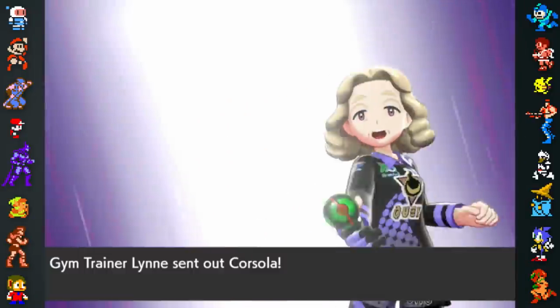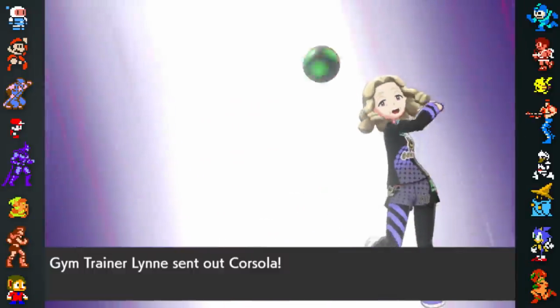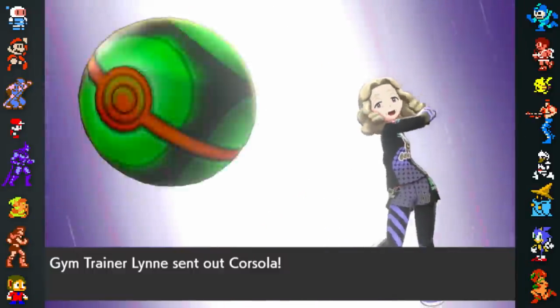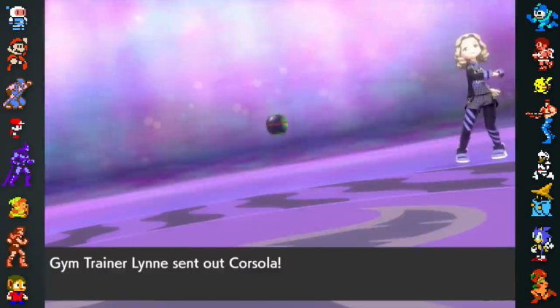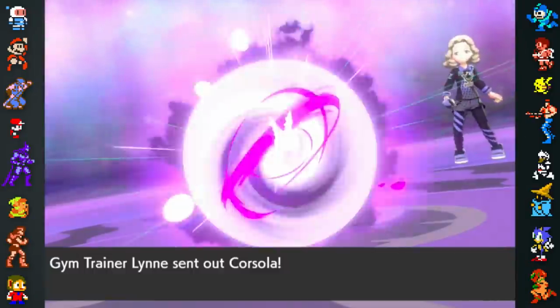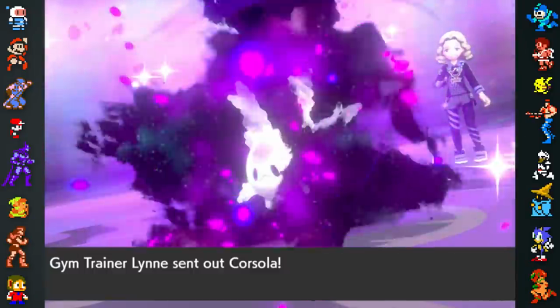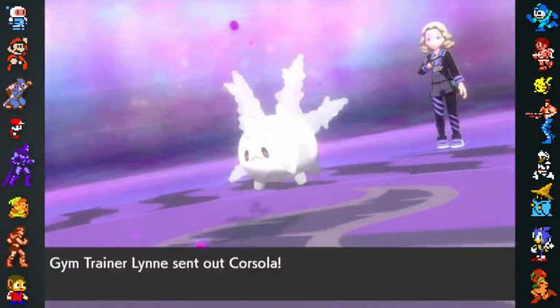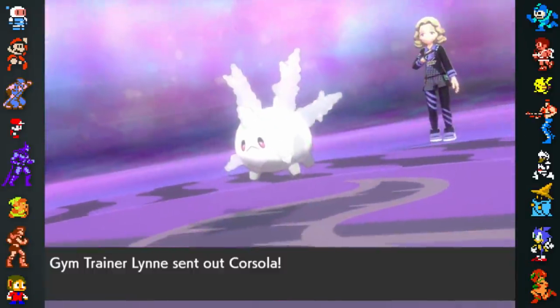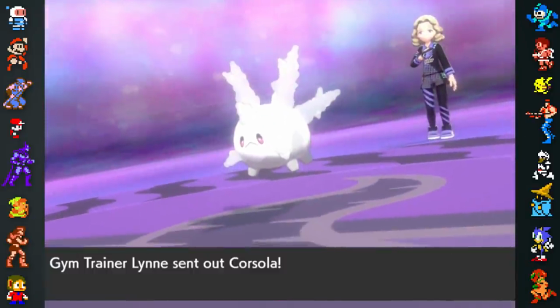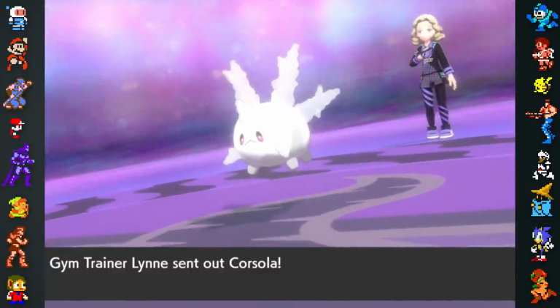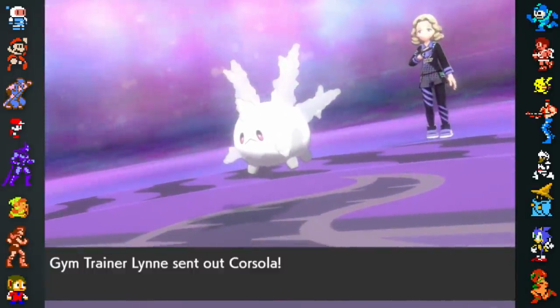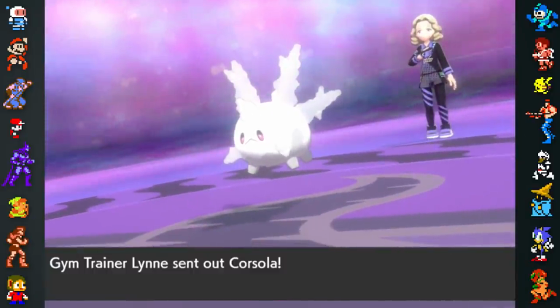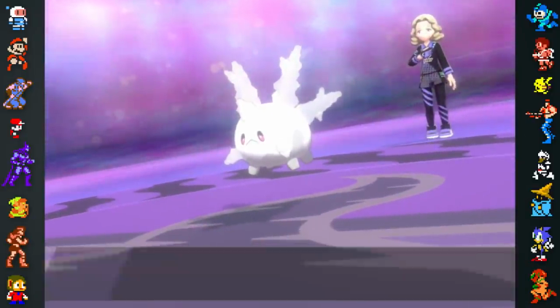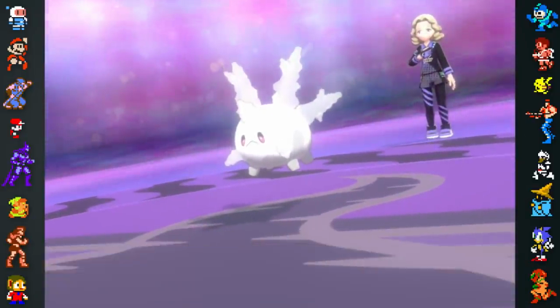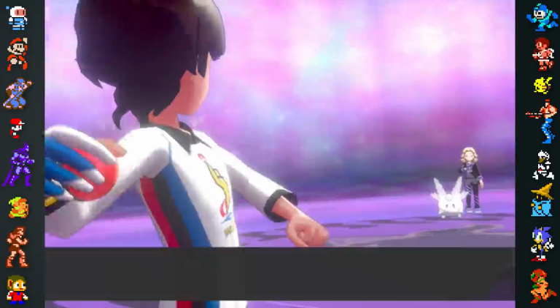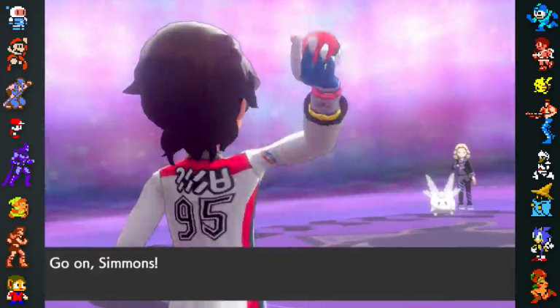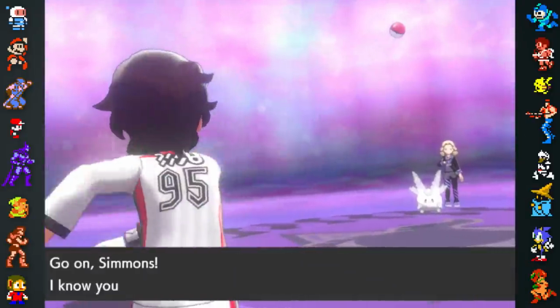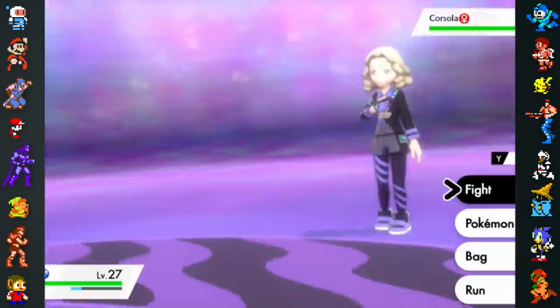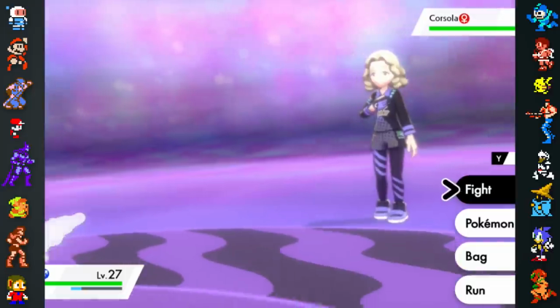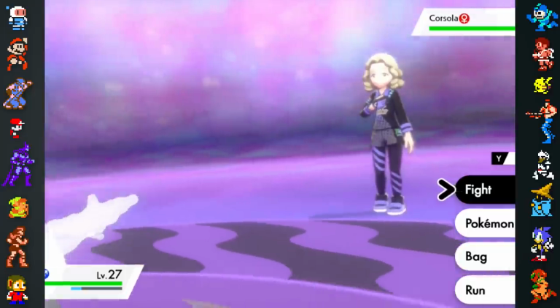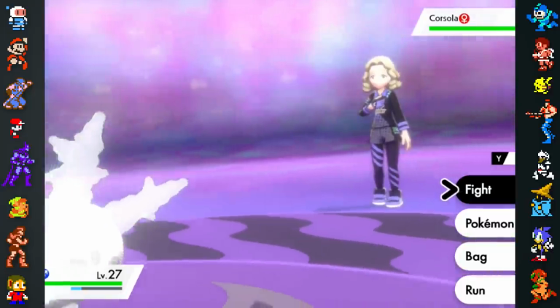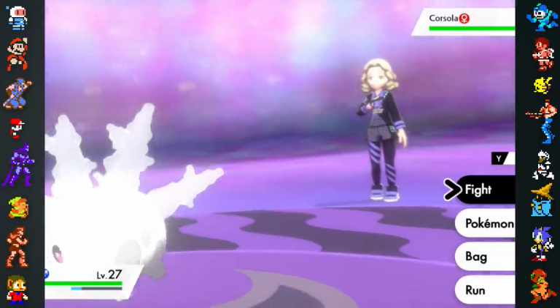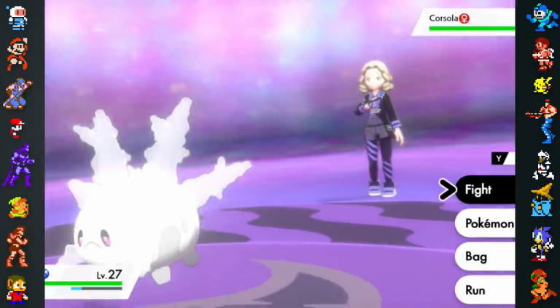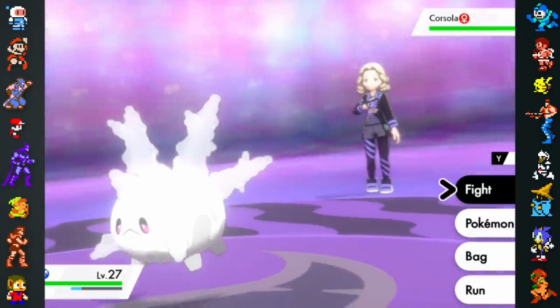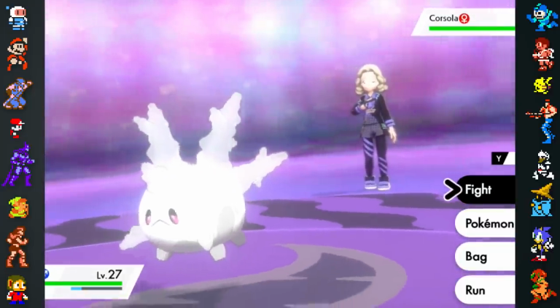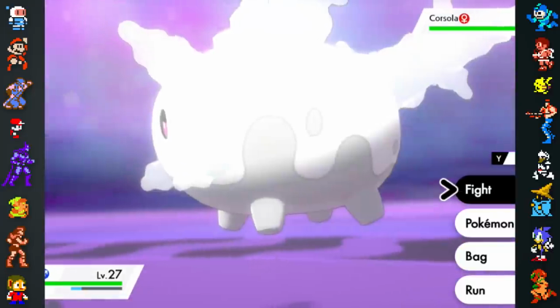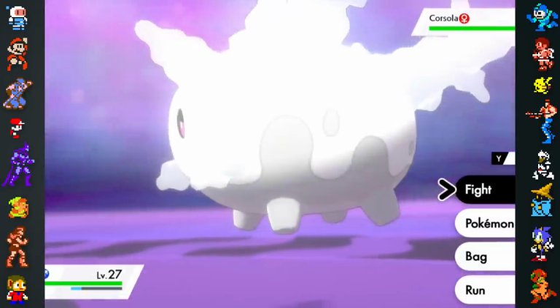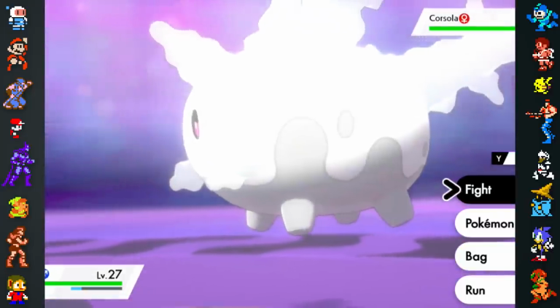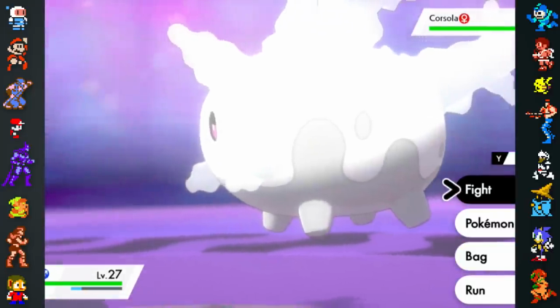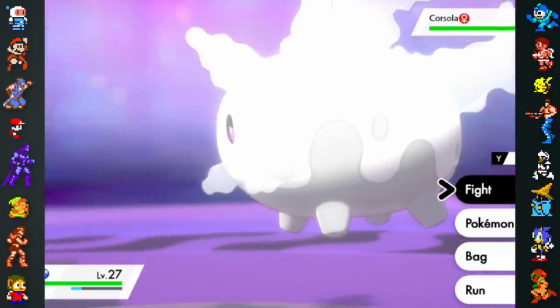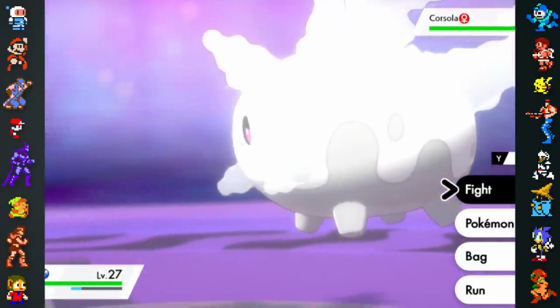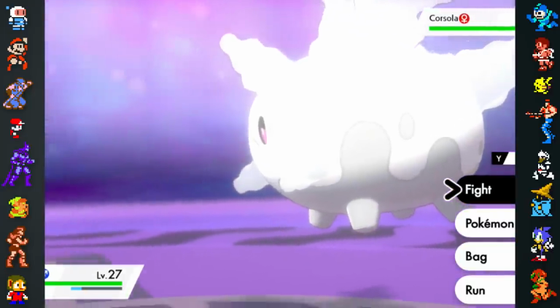Similarly, Galarian Corsola is a ghost-type for the same reason — it's a species of coral that has been wiped out by climate change.